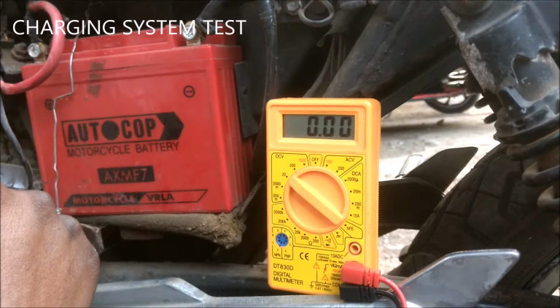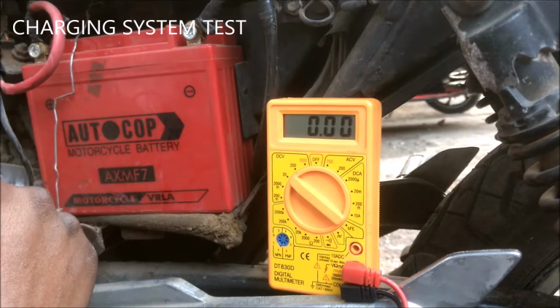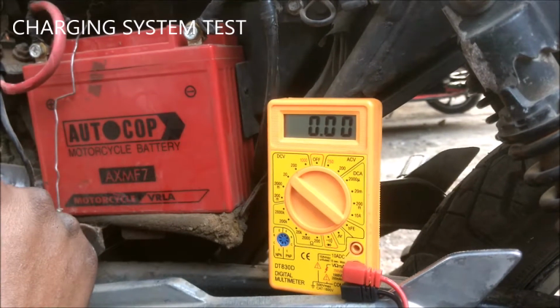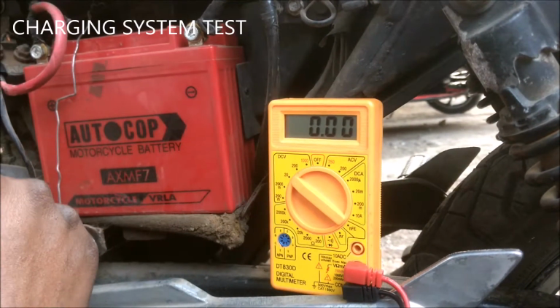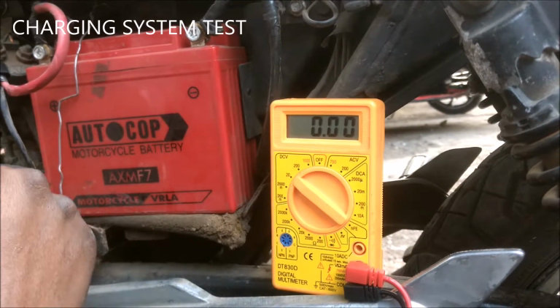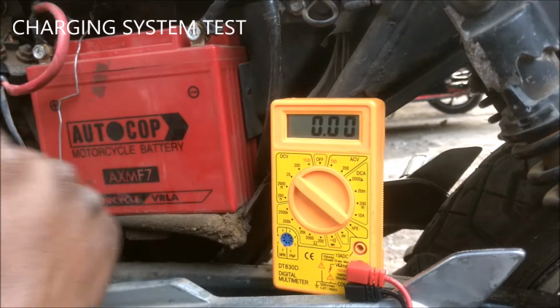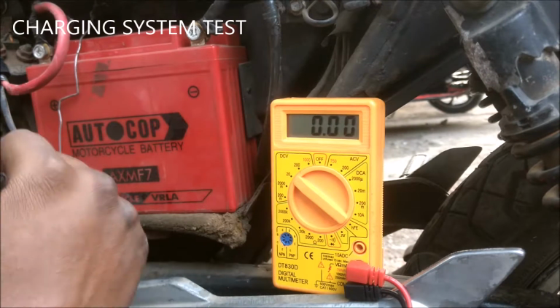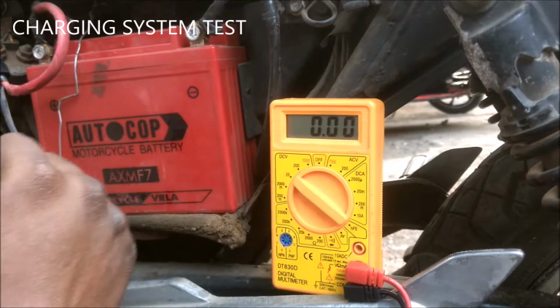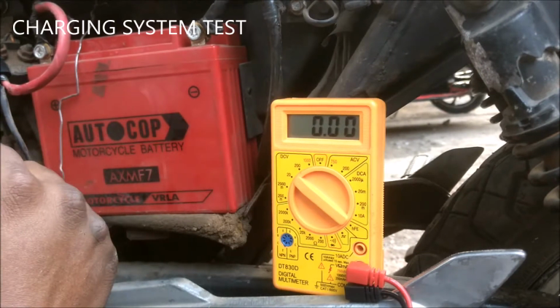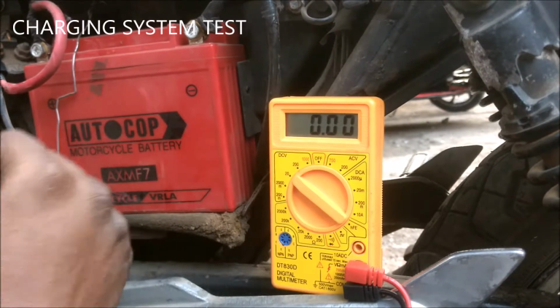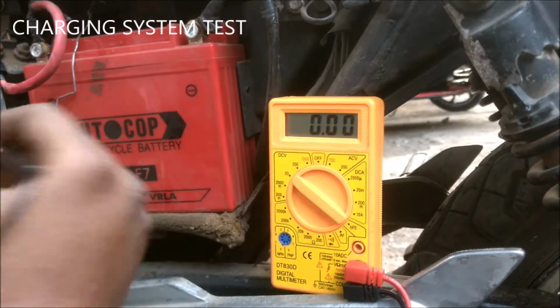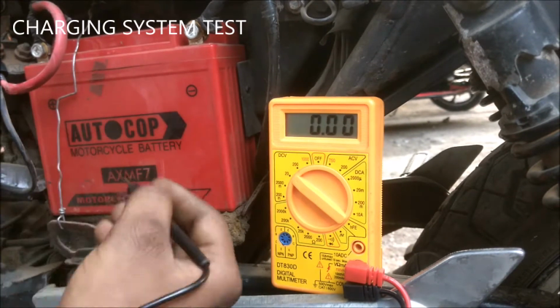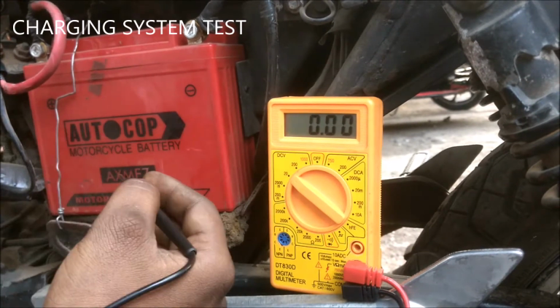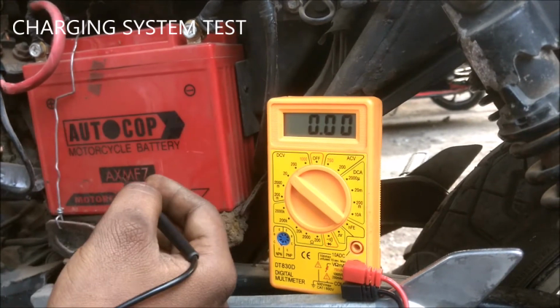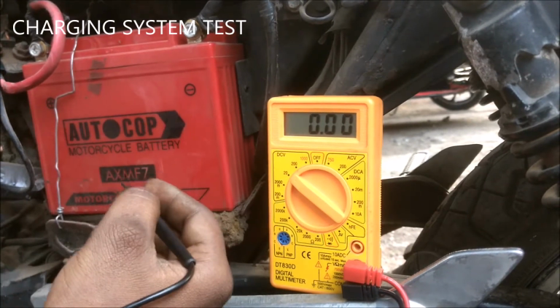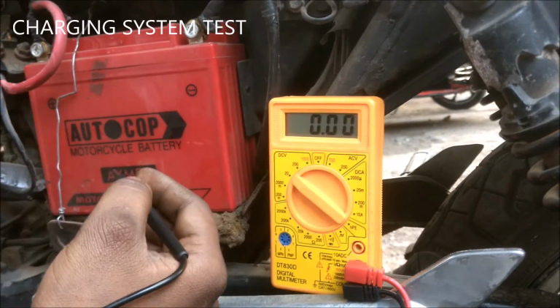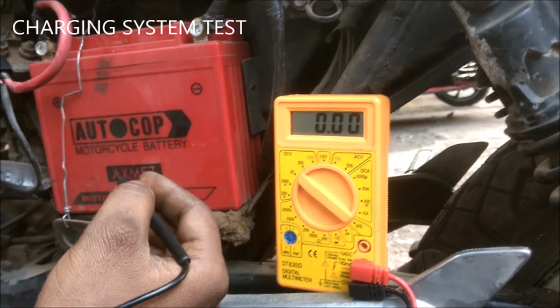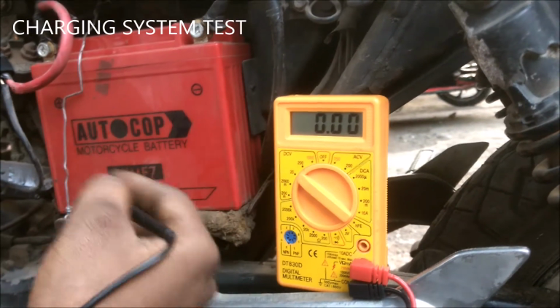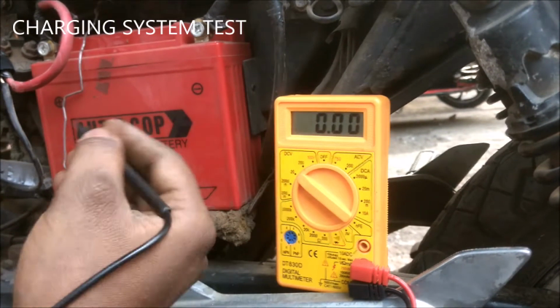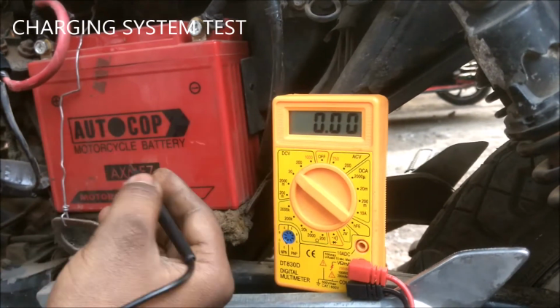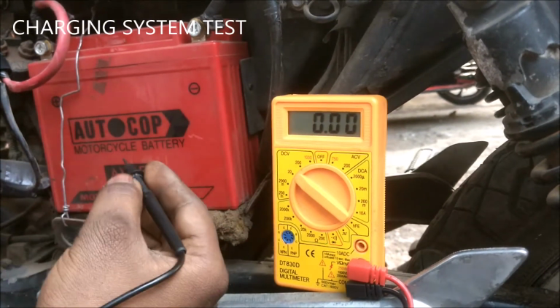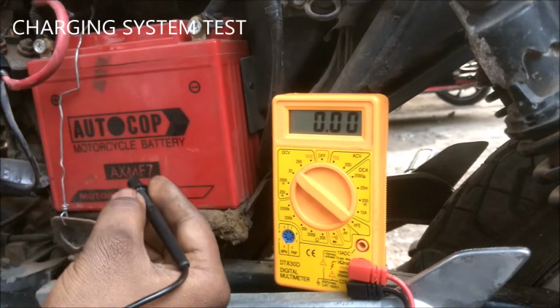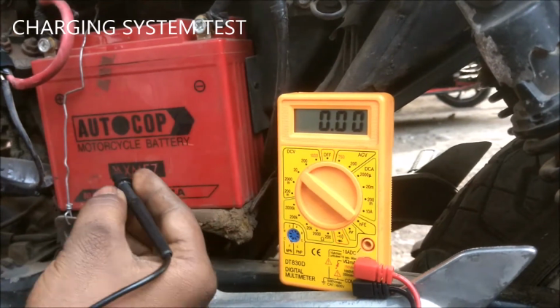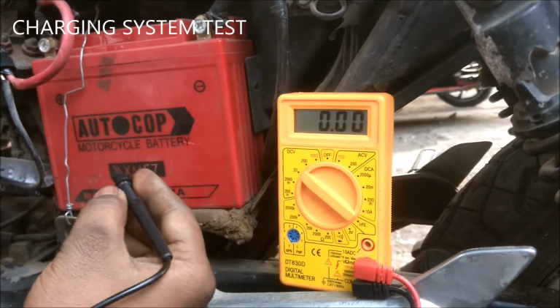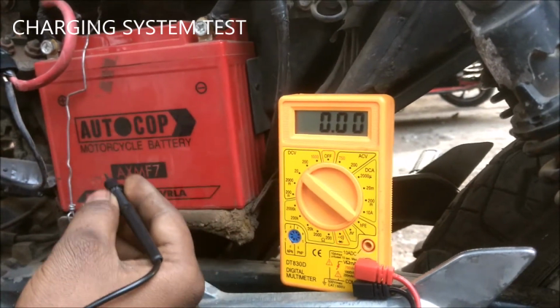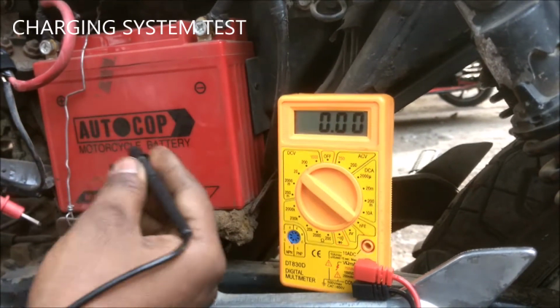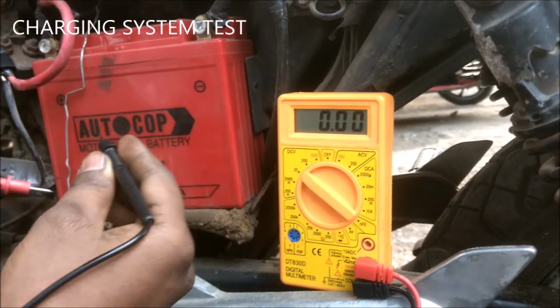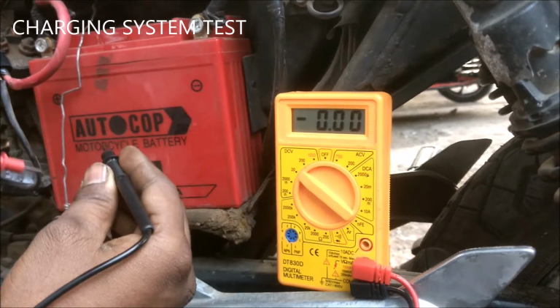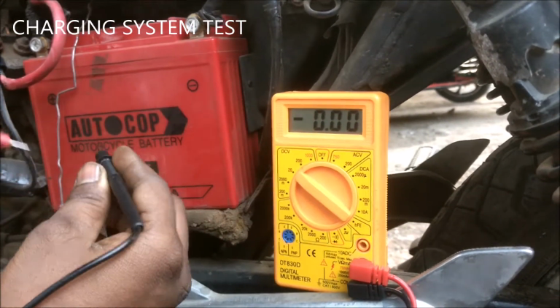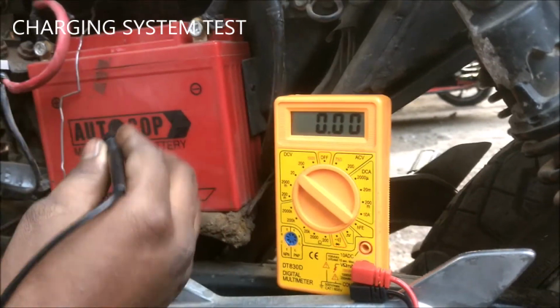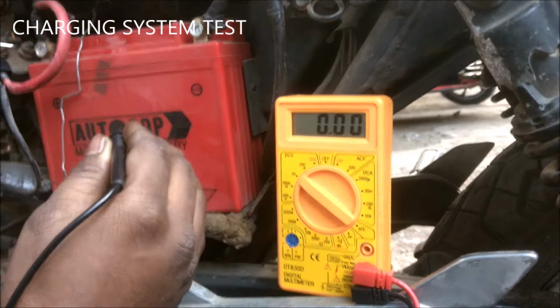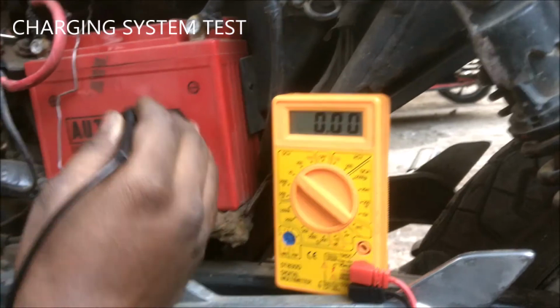Sometimes your battery may be okay but your charging system has failed, due to which the battery may not be recharging. So let's test the charging system.